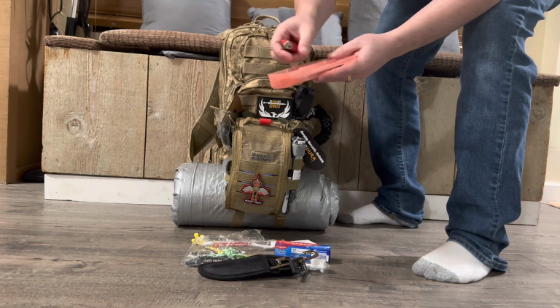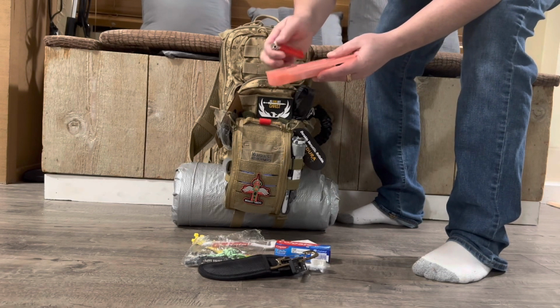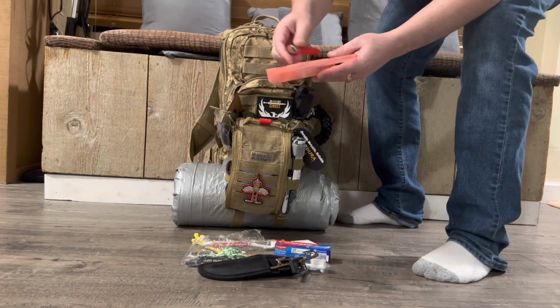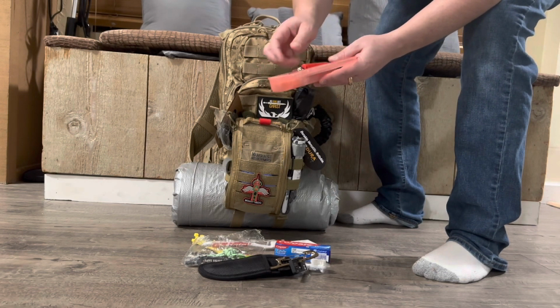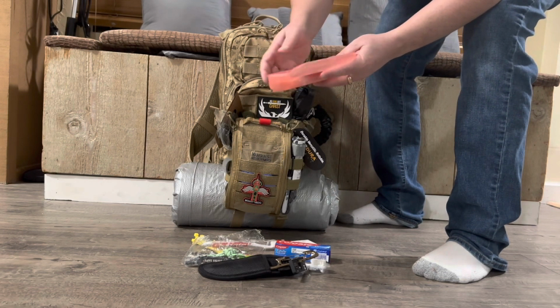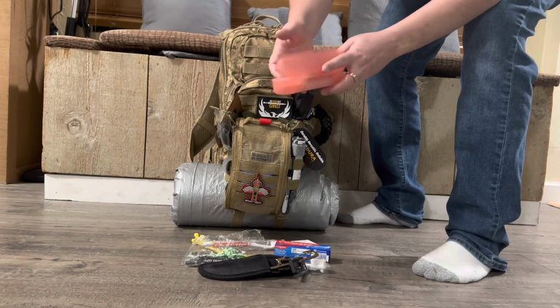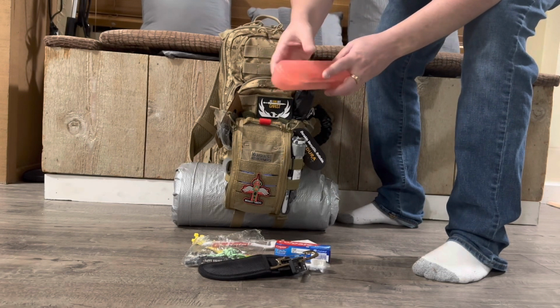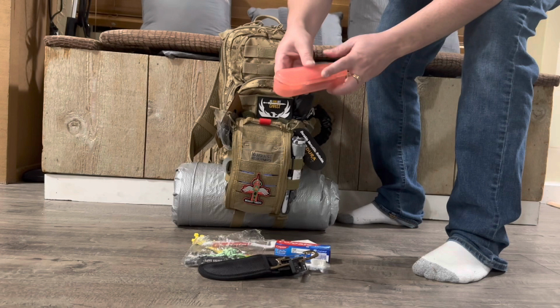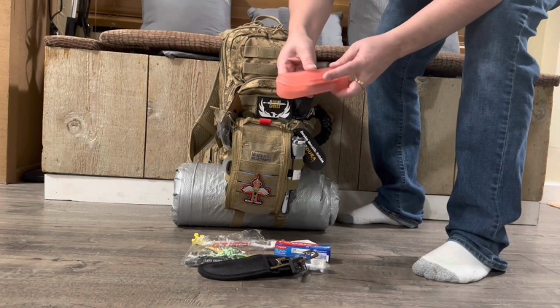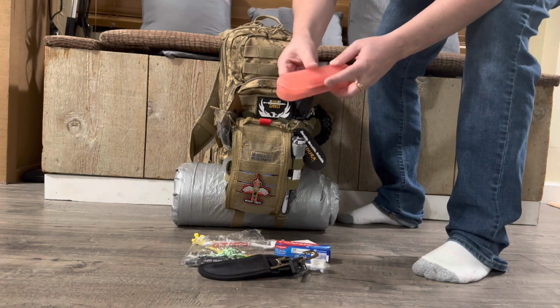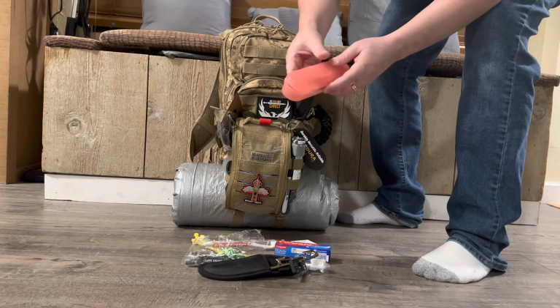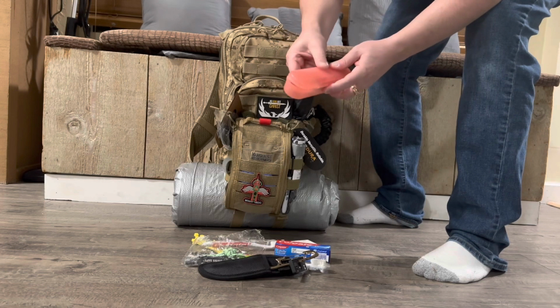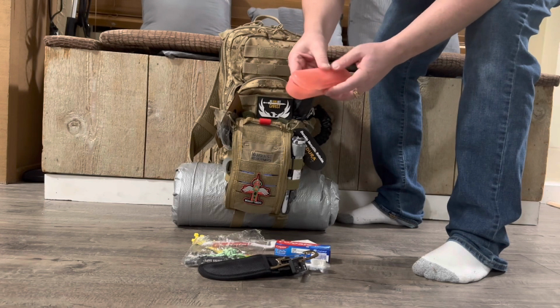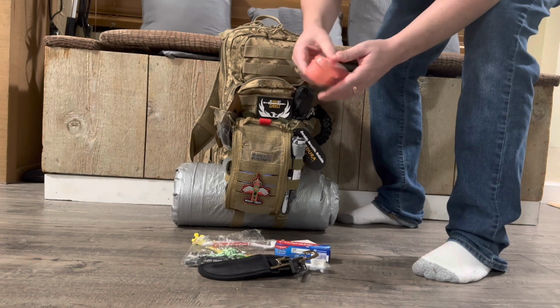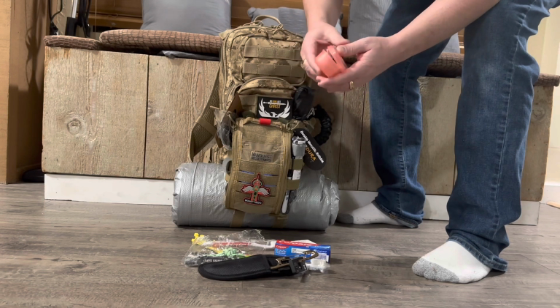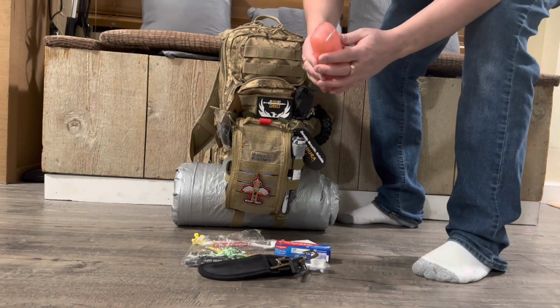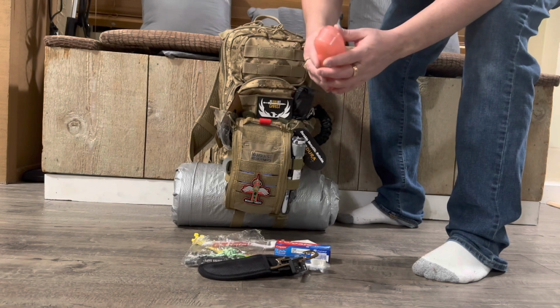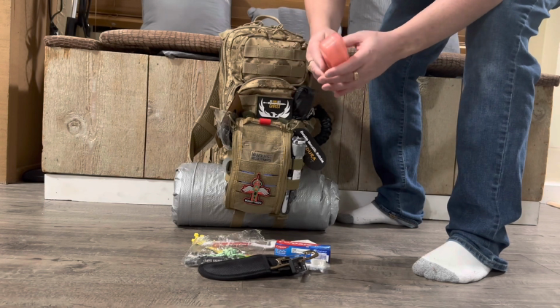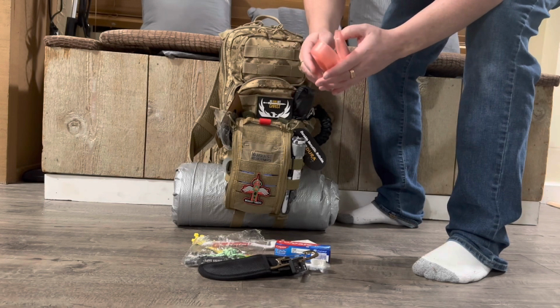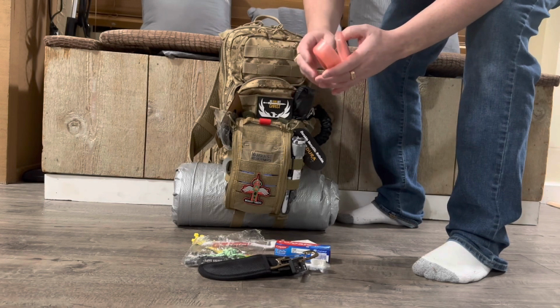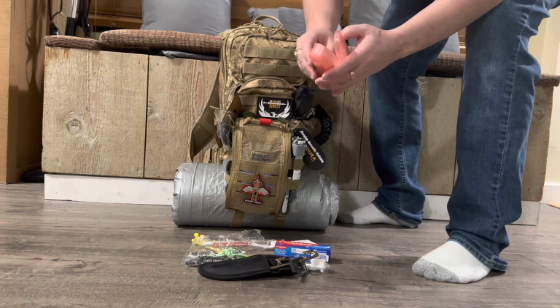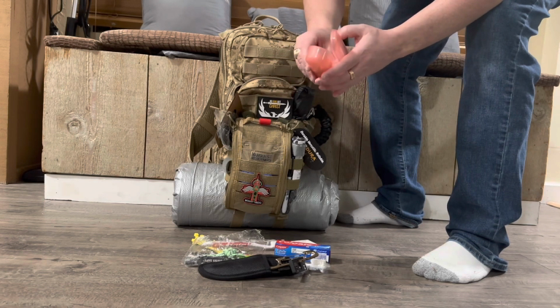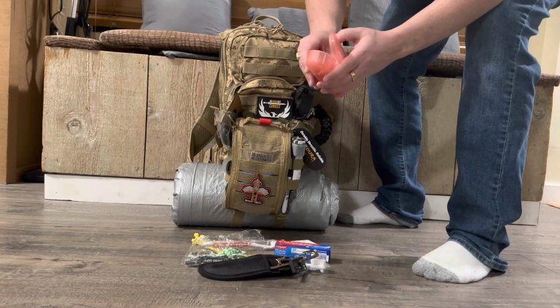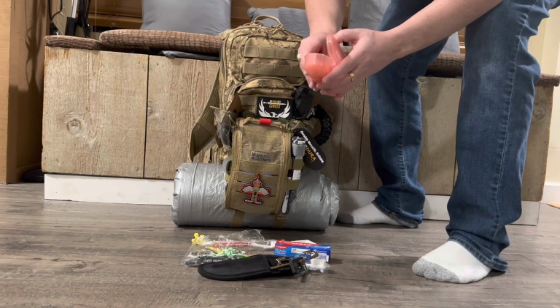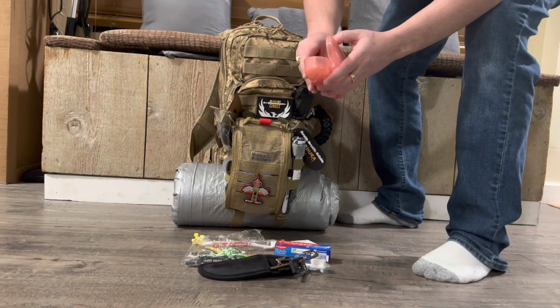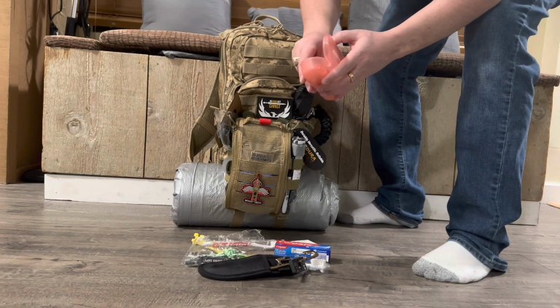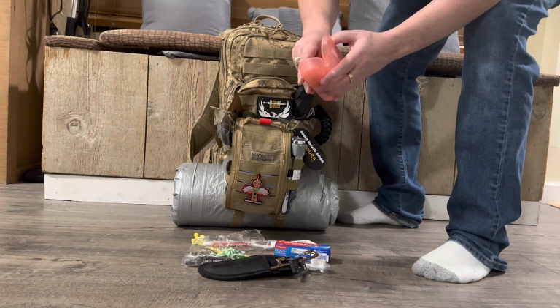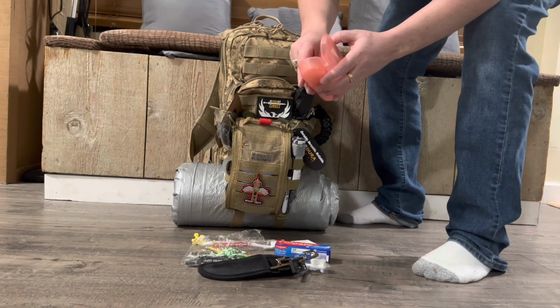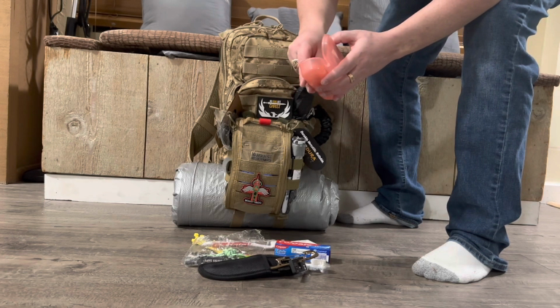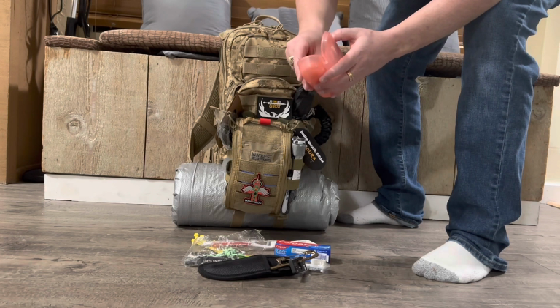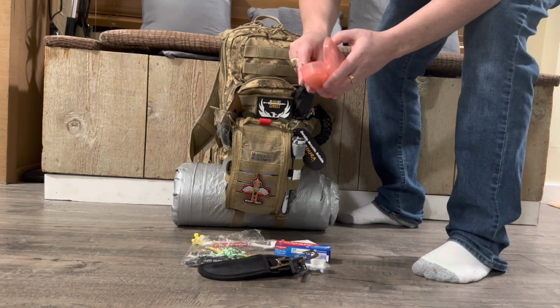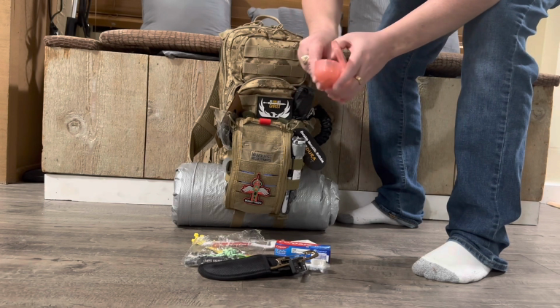Make sure if you have a bug out bag, you're ready to go. The trauma kit and all the other stuff we have in here will make sure of that.